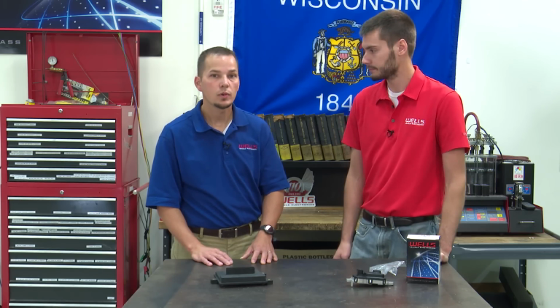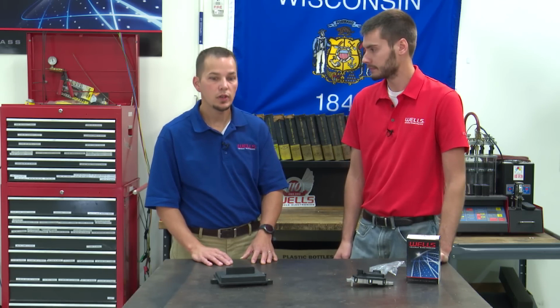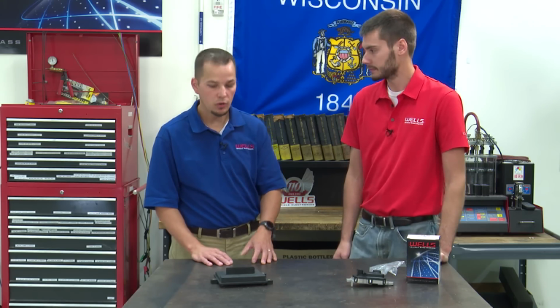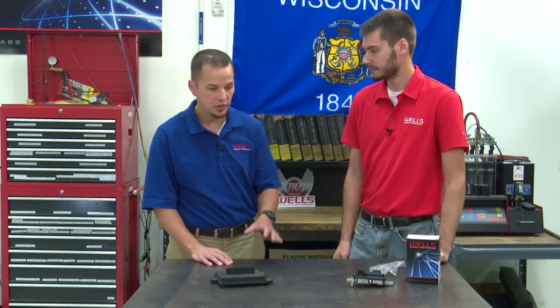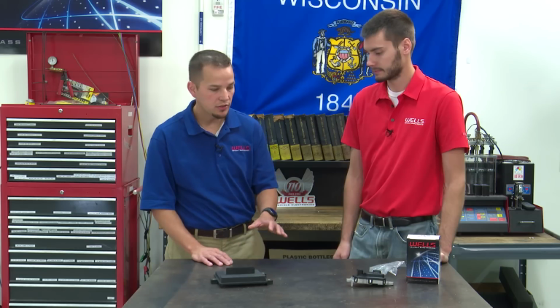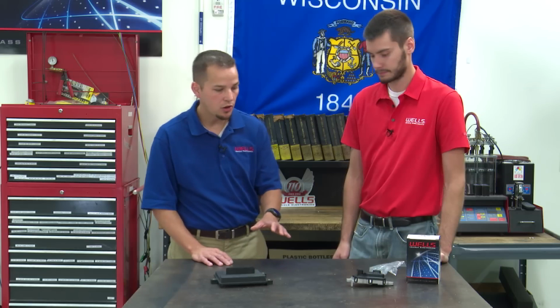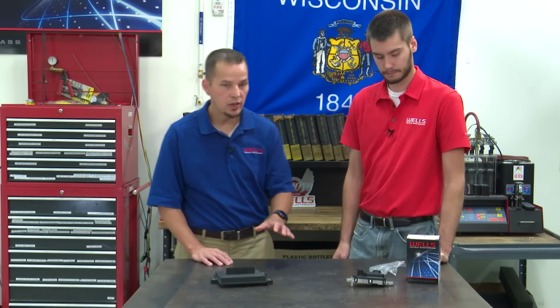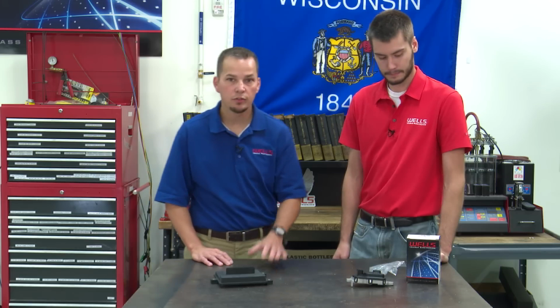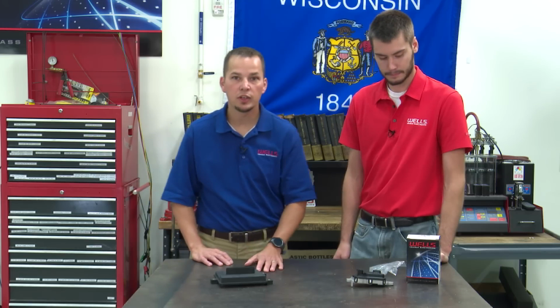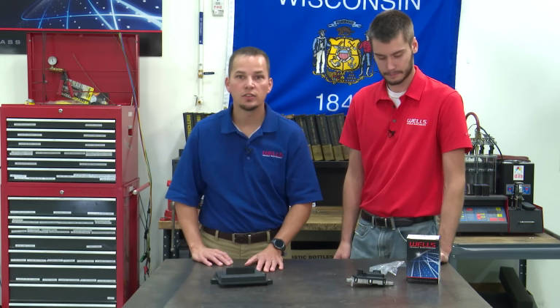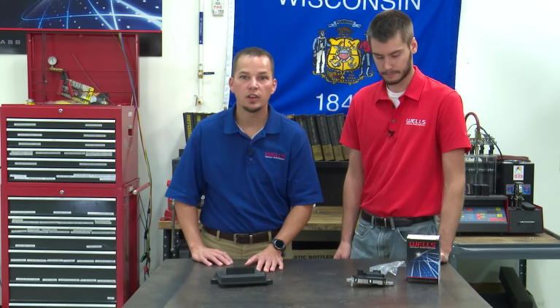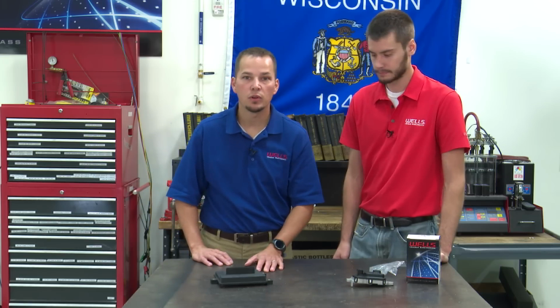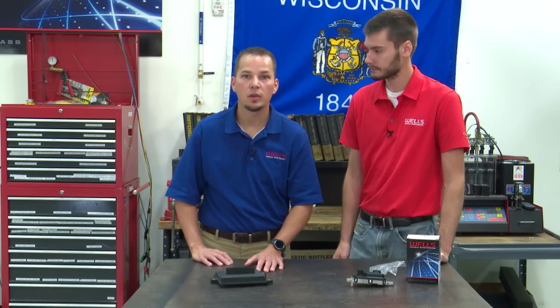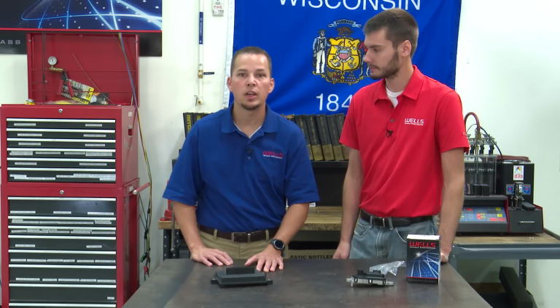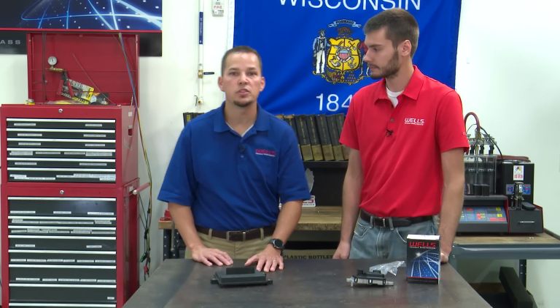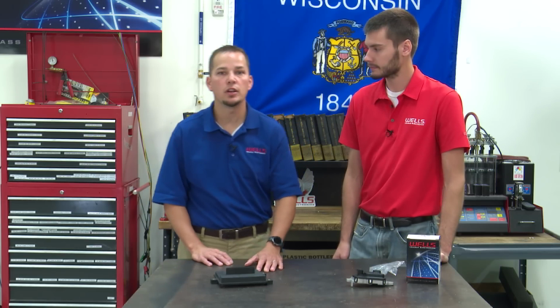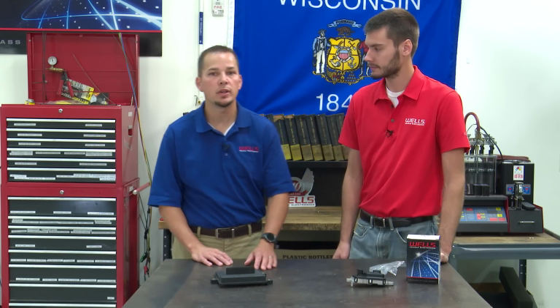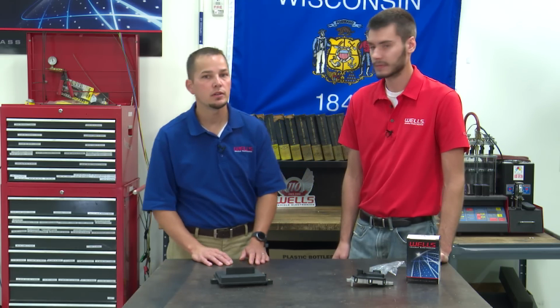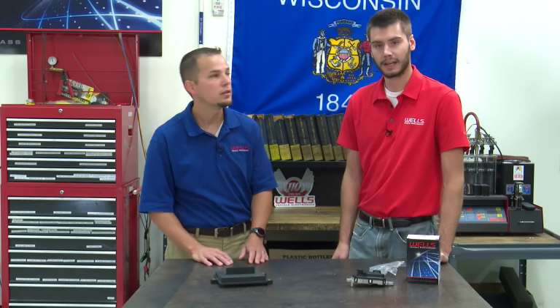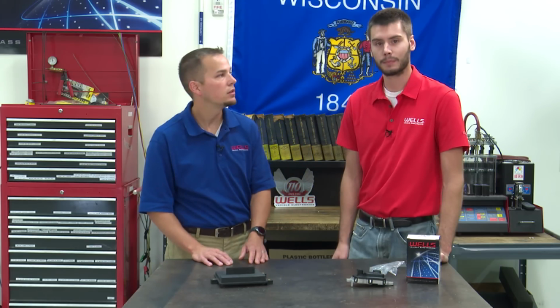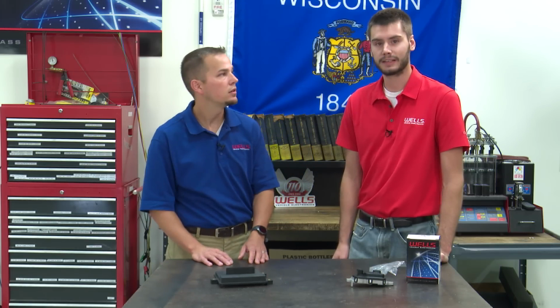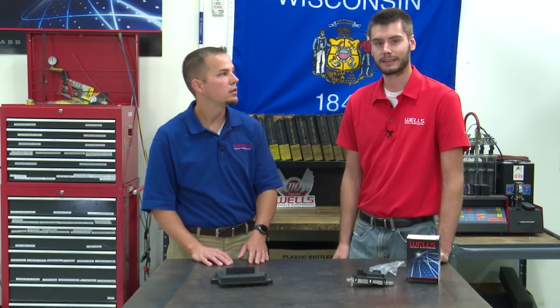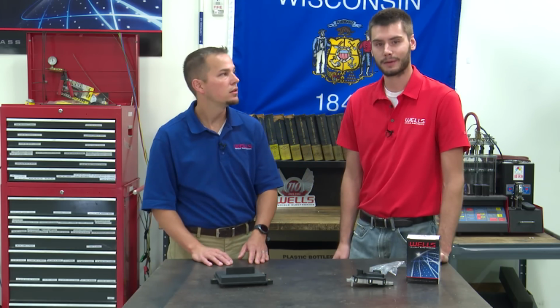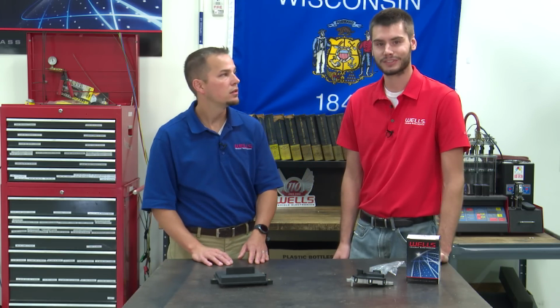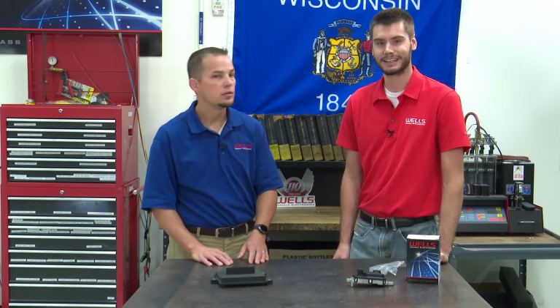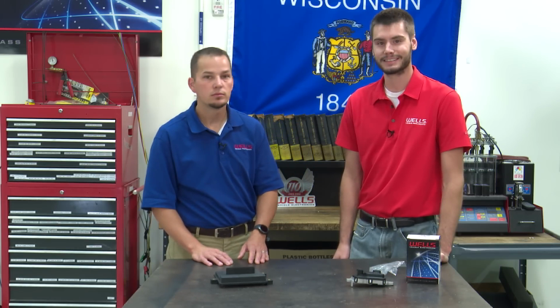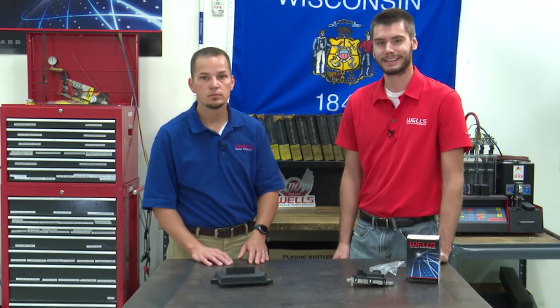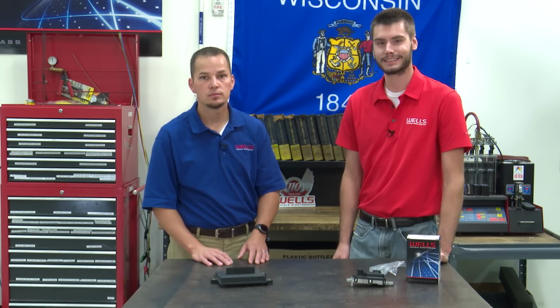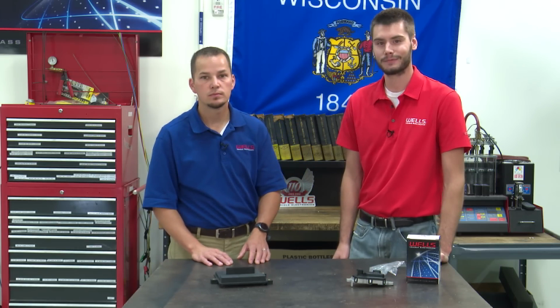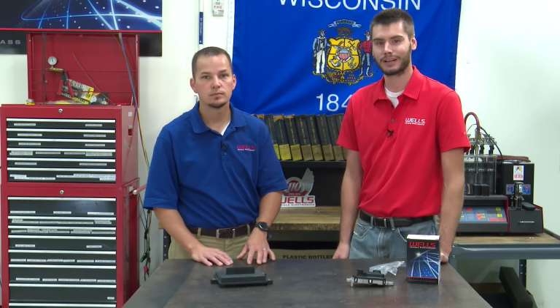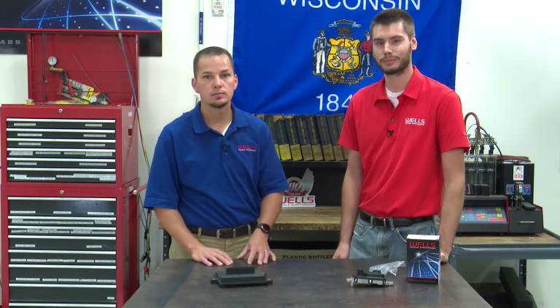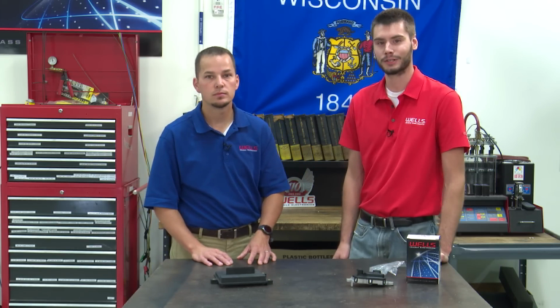All right, I think that's all we have for you guys today. Once again, my name is Jeremy, and I'm Mike. We'll see you guys again next time for CounterPoint.